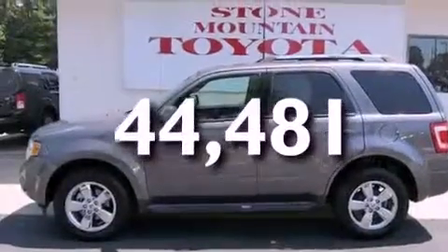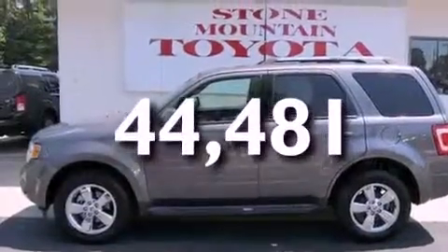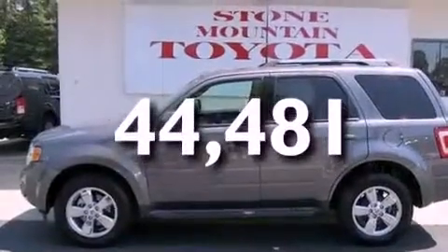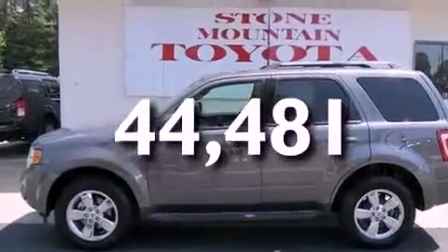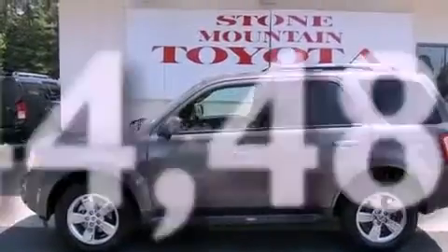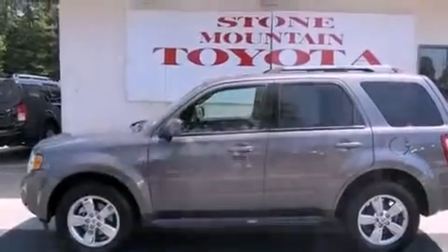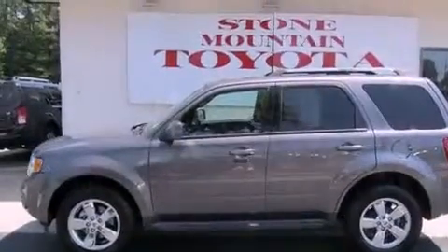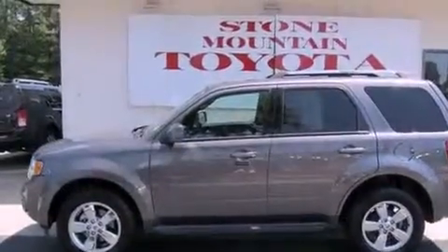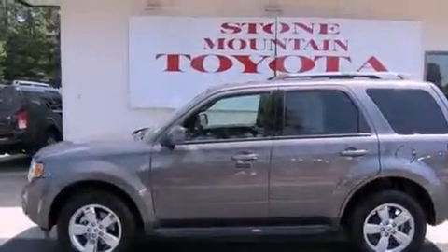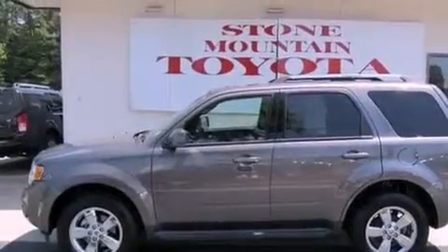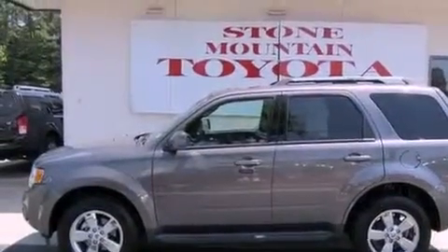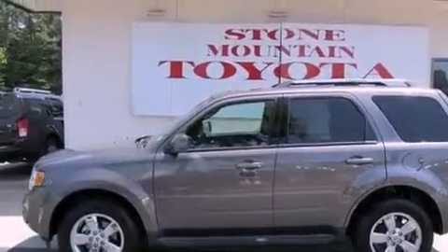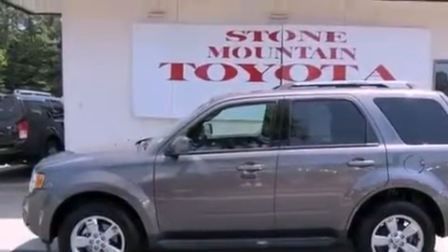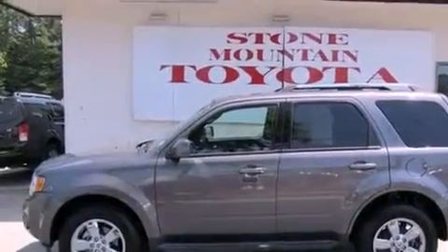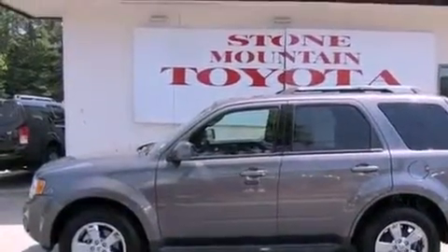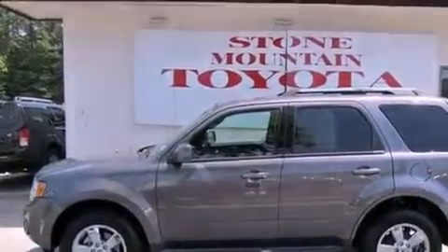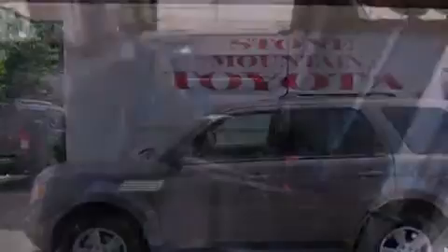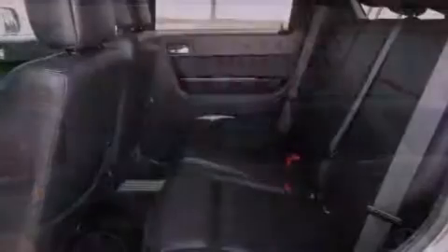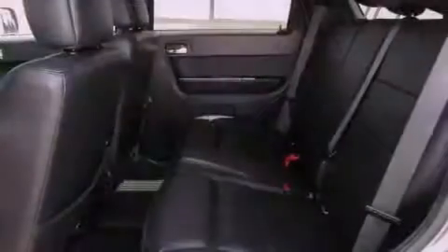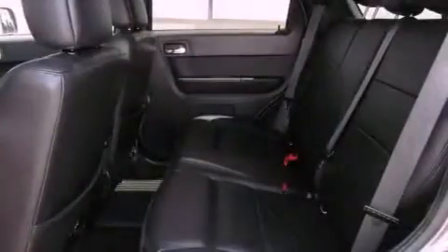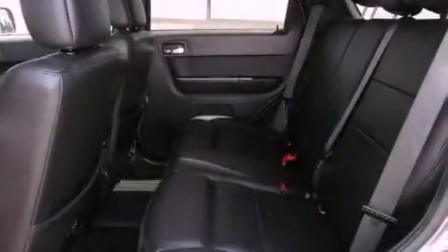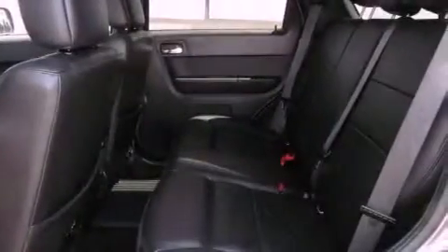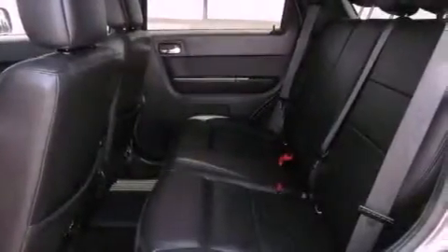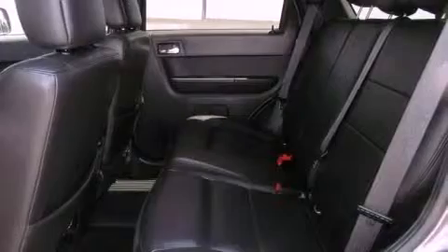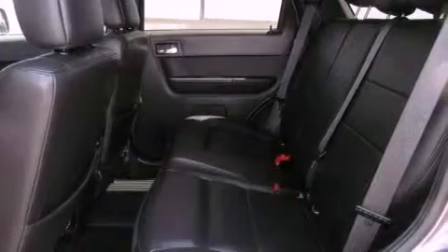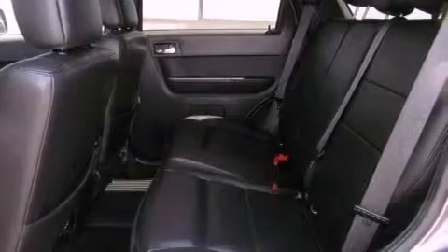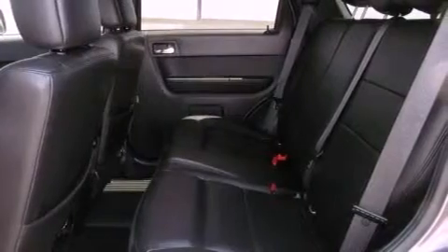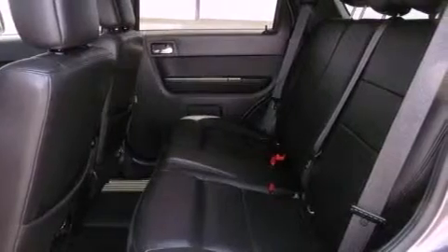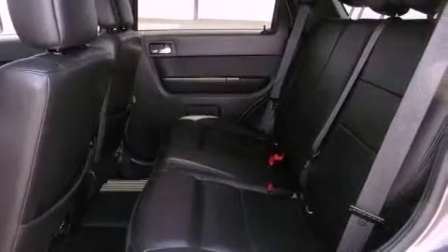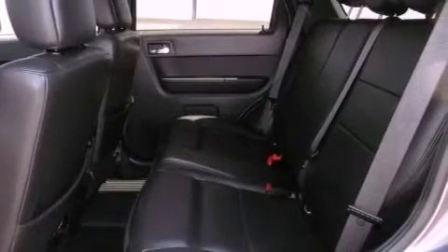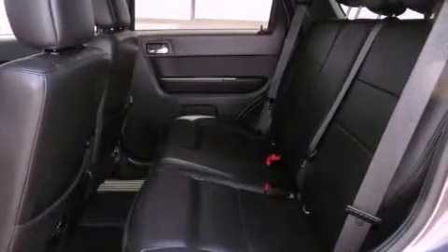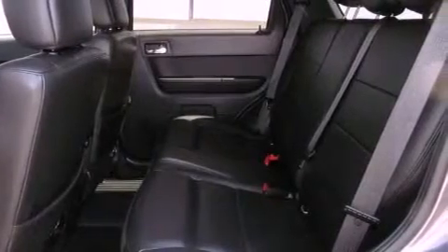With an EPA estimated rating of 28 miles per gallon on the highway, it's easy to see how you can save.